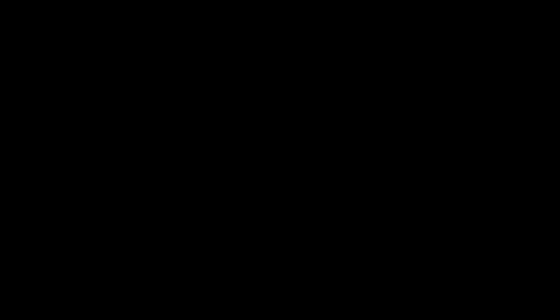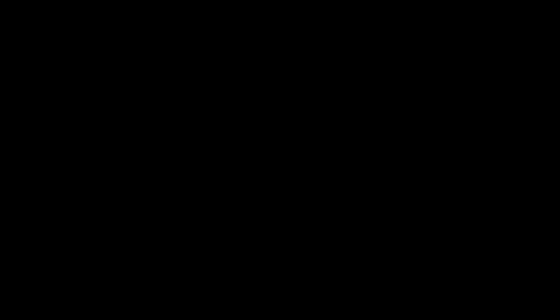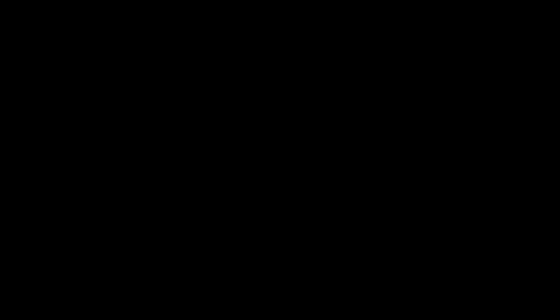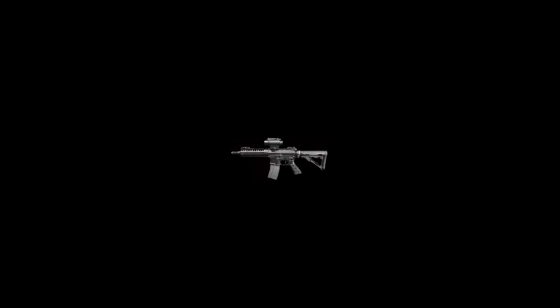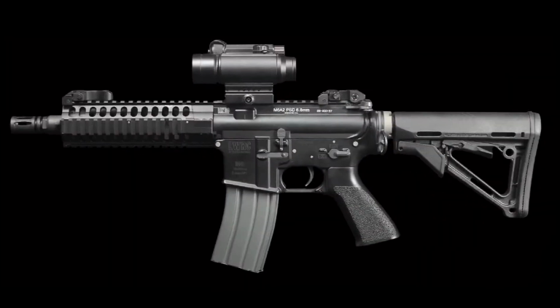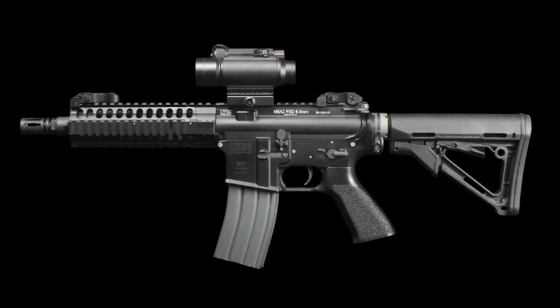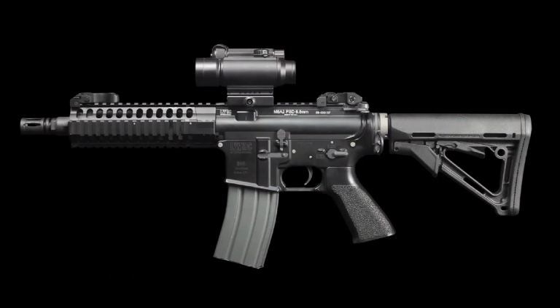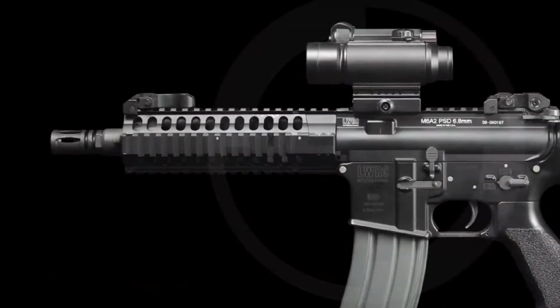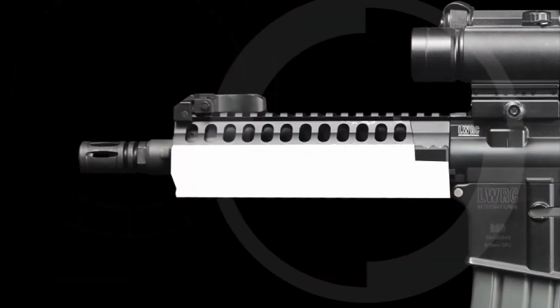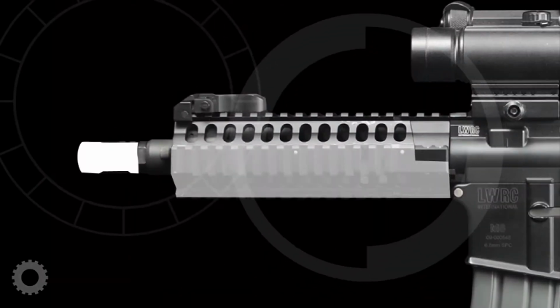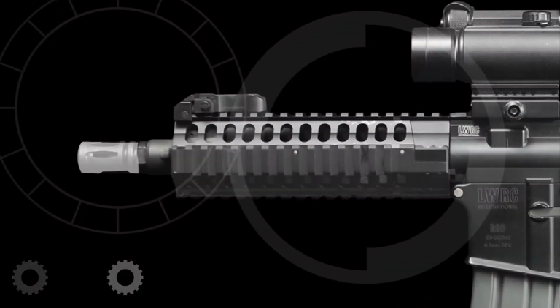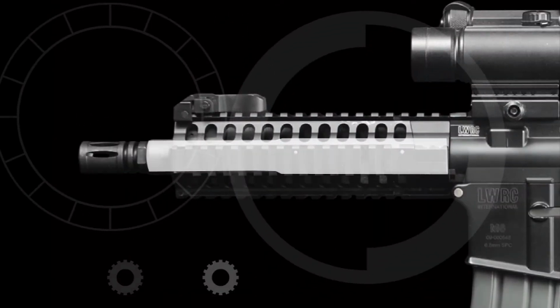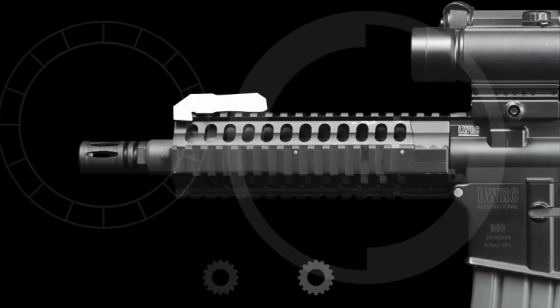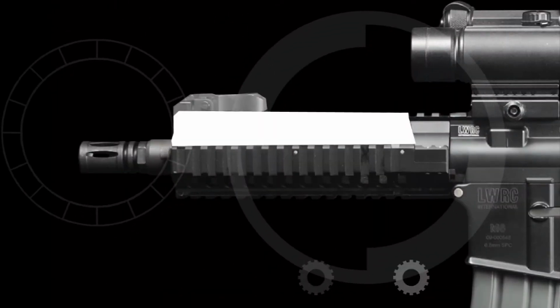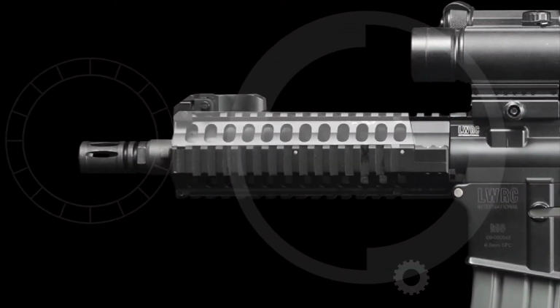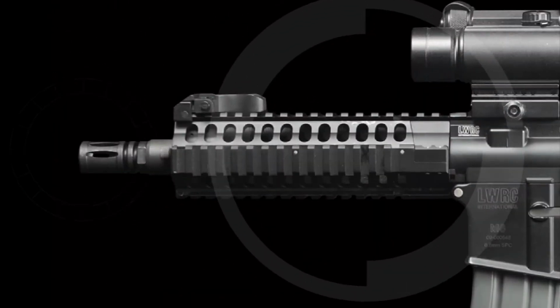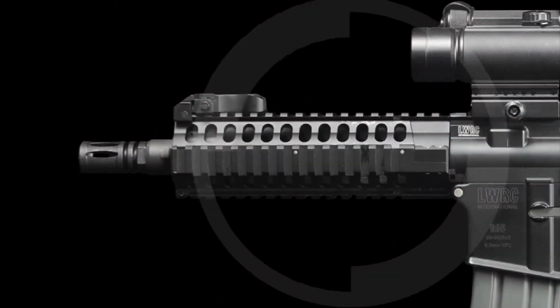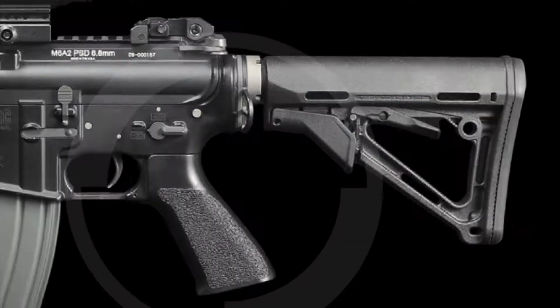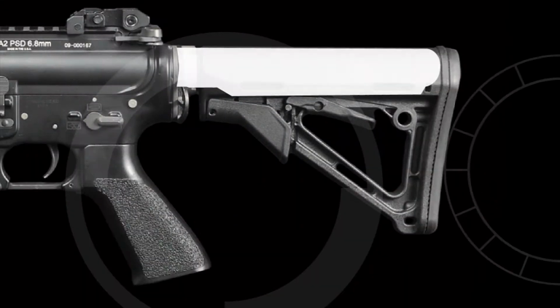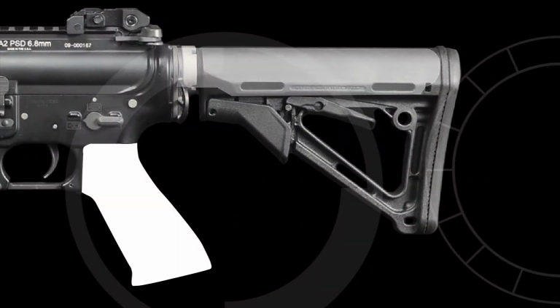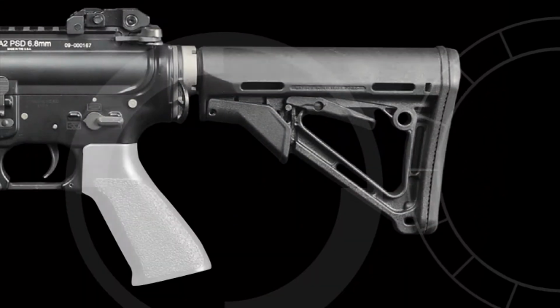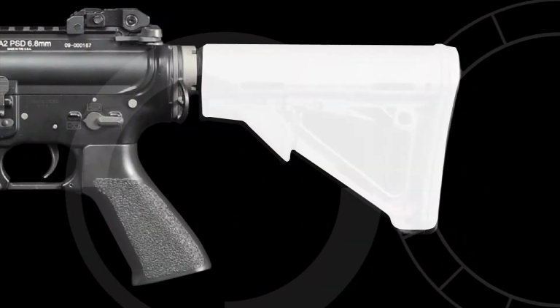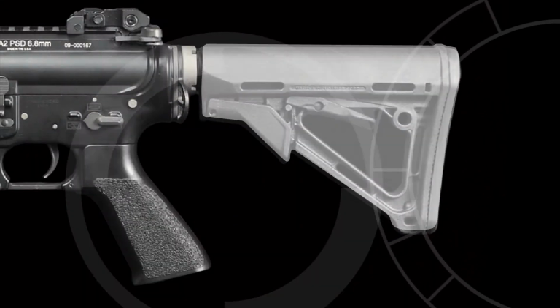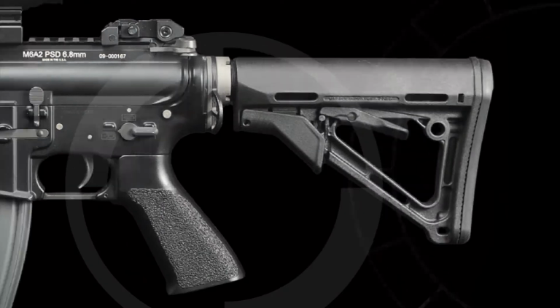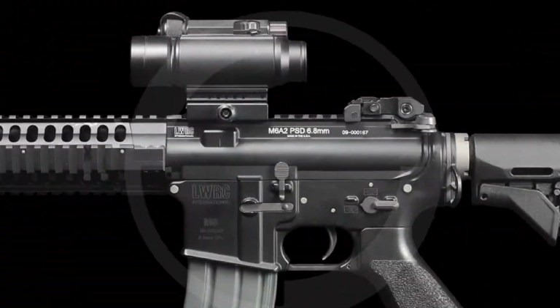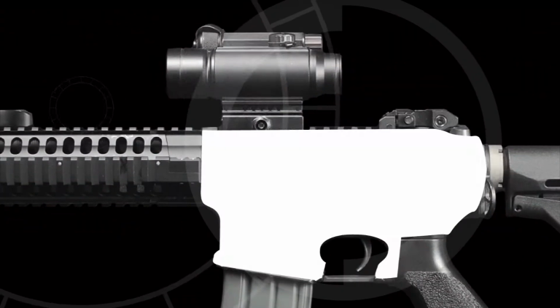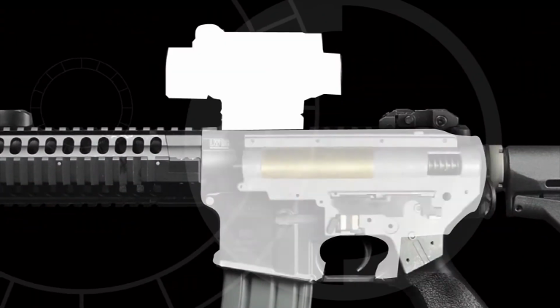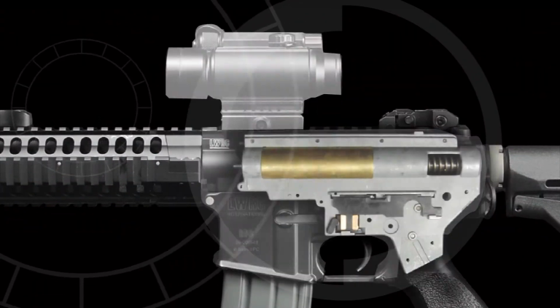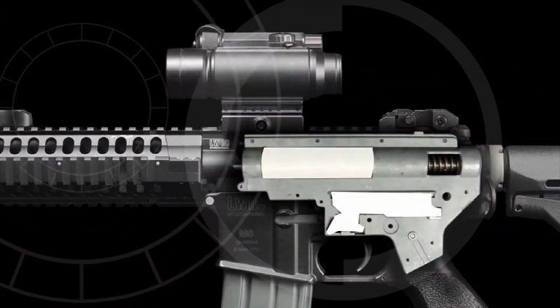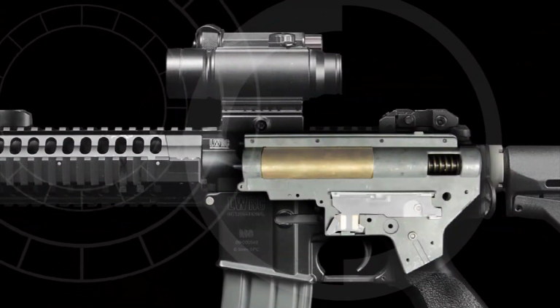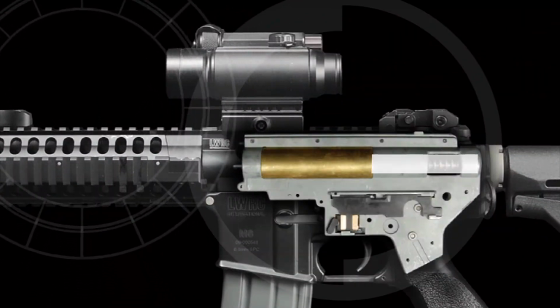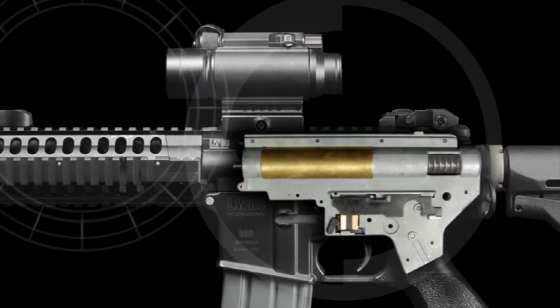Airsoft guns. We can rebuild them. We have the skills. We can make them stronger, faster, and better than they were before.